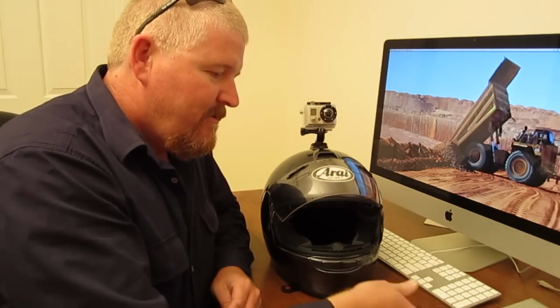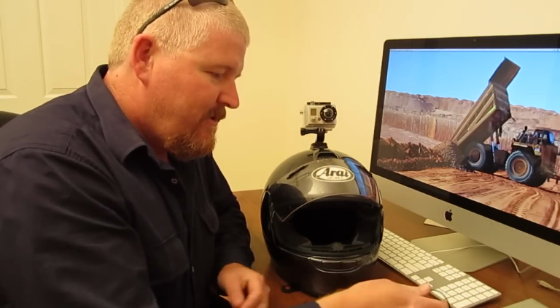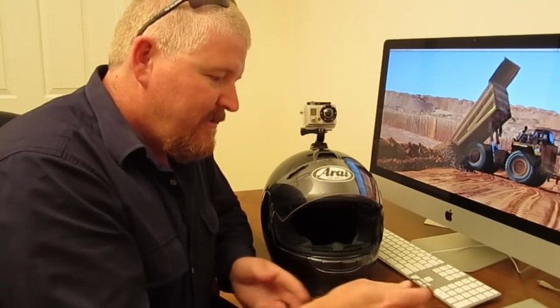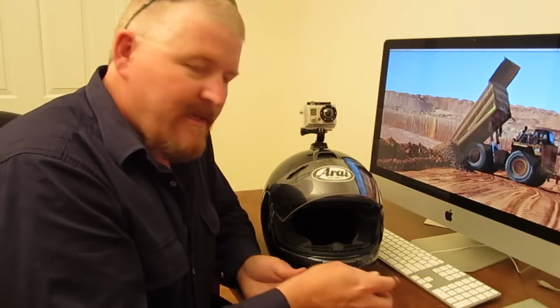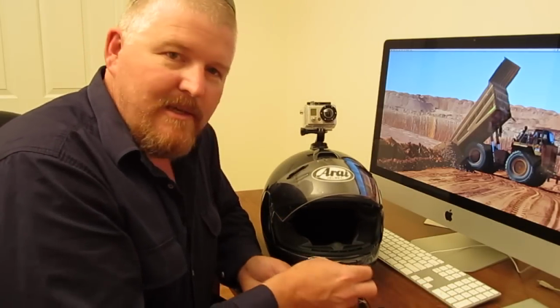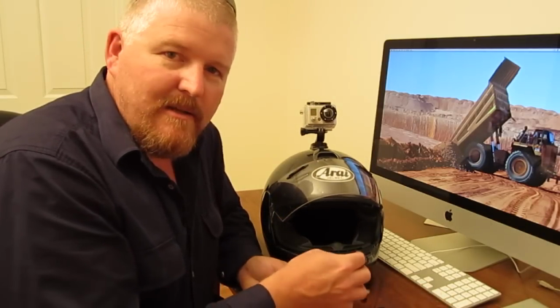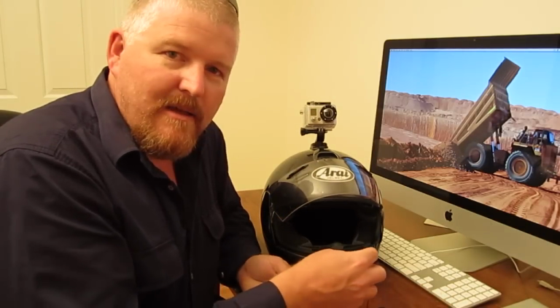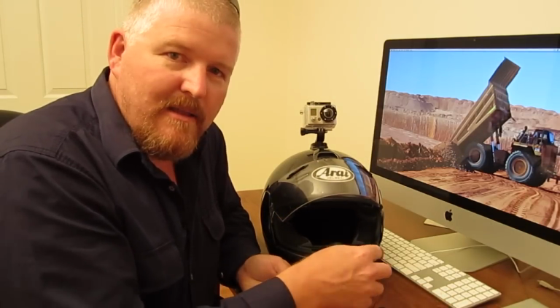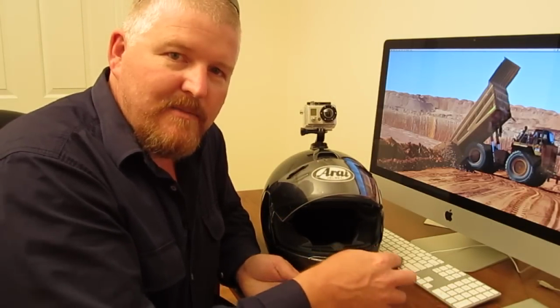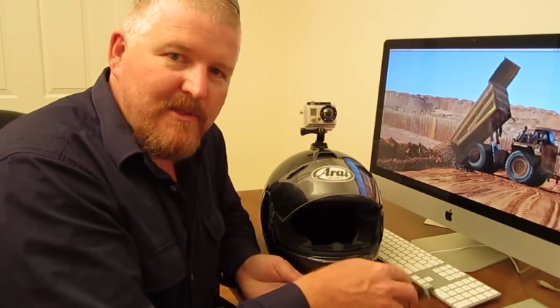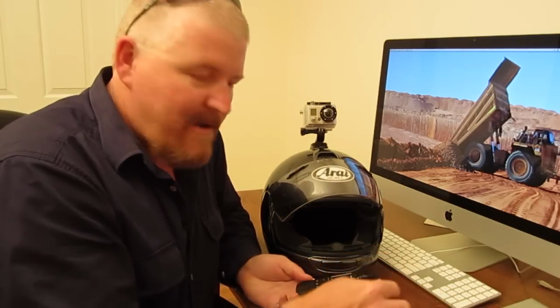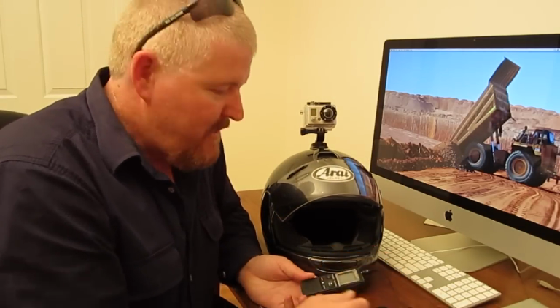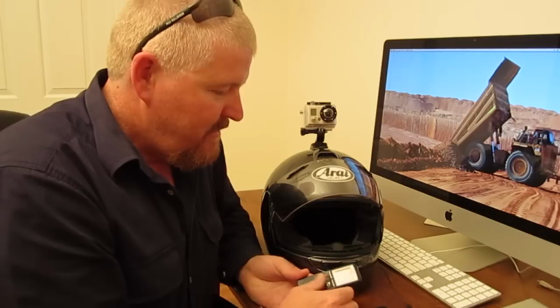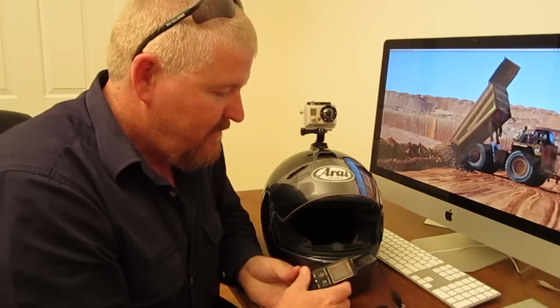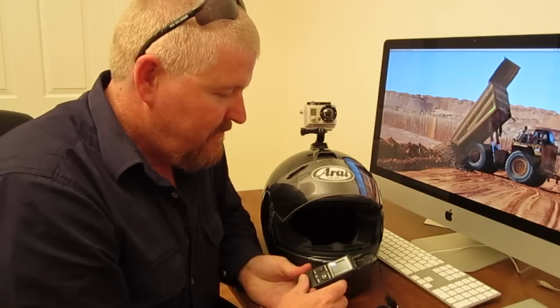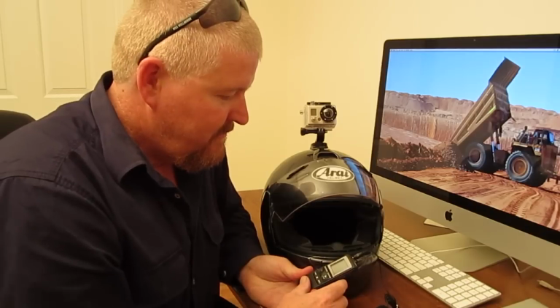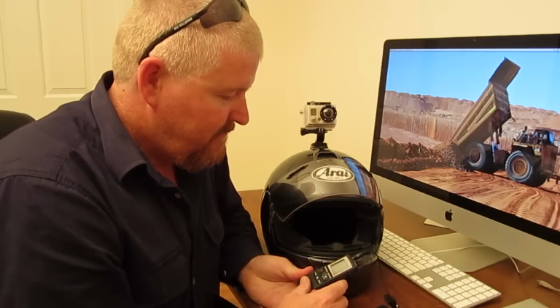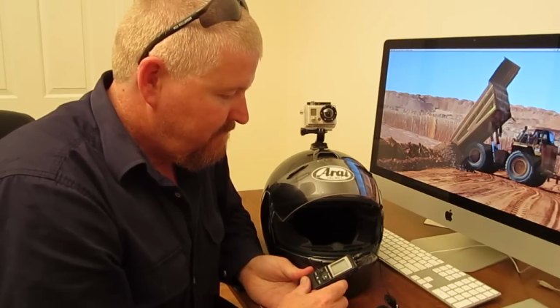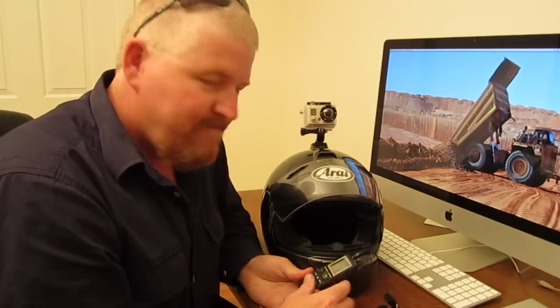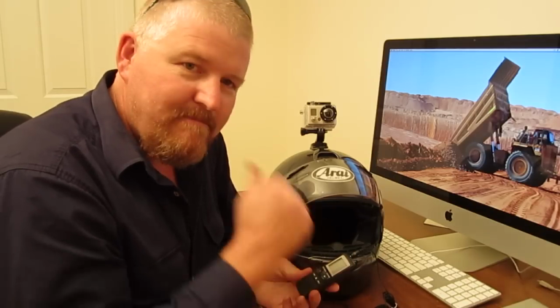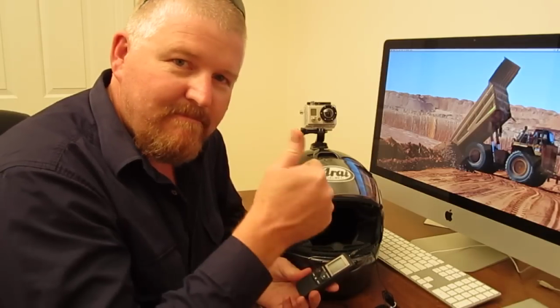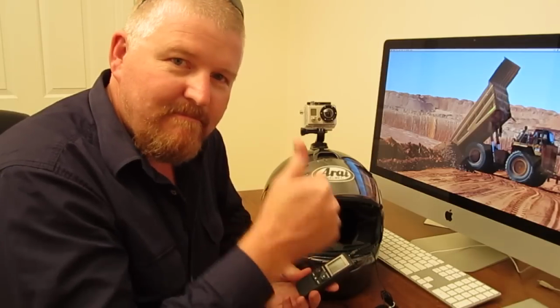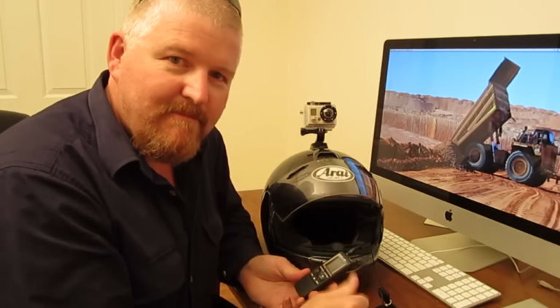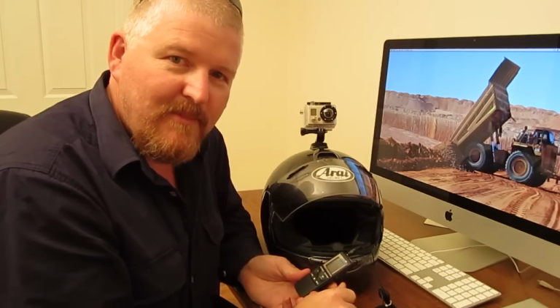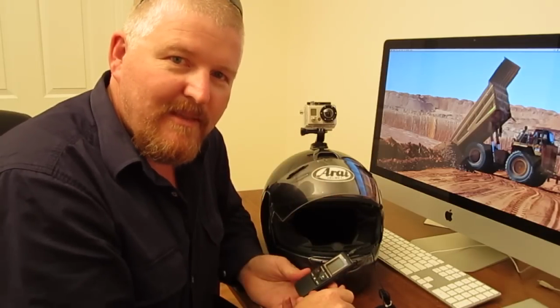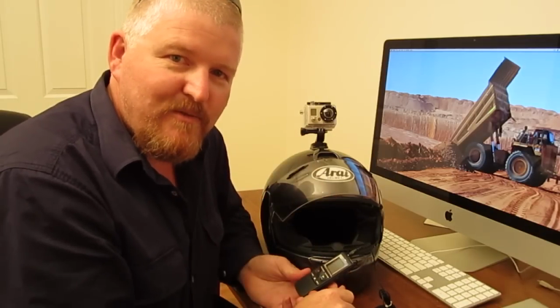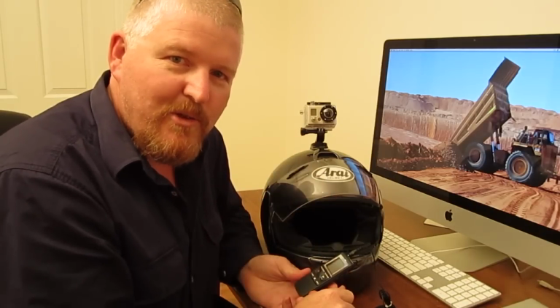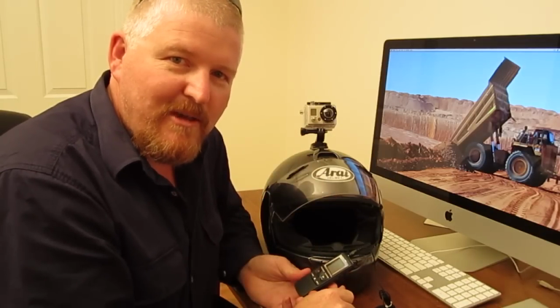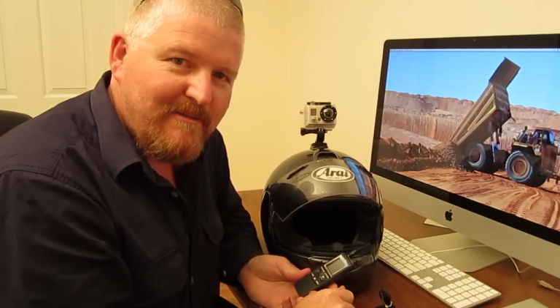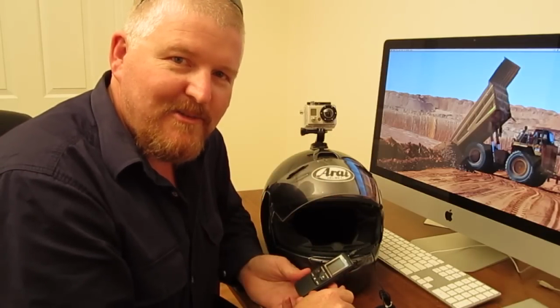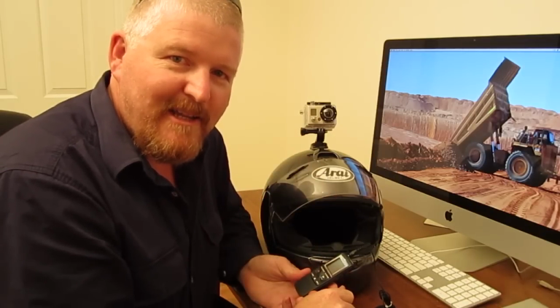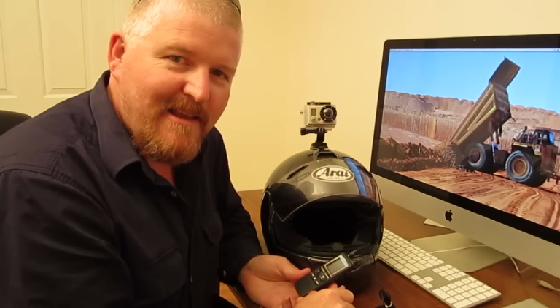Alright, so that's it — that's my setup. Thanks for watching. I'll see you later.